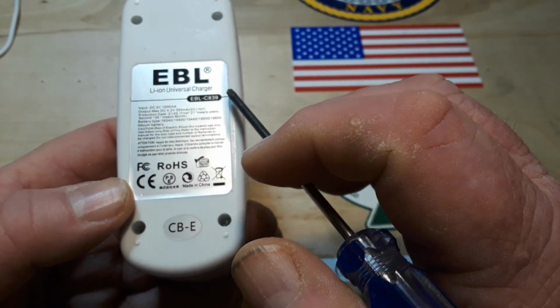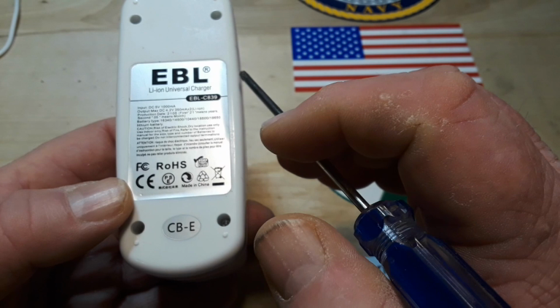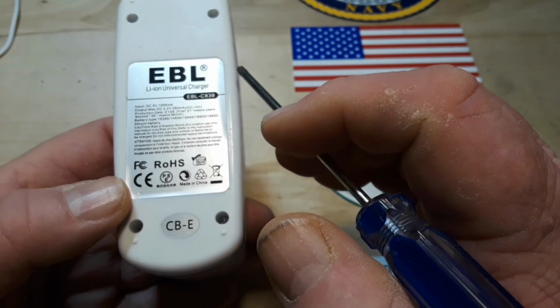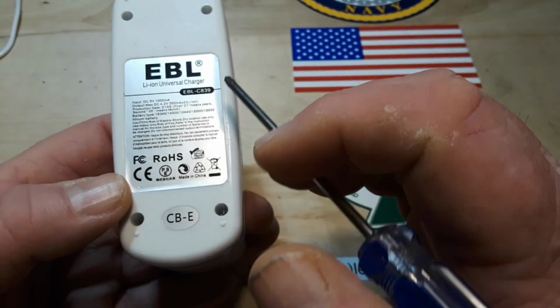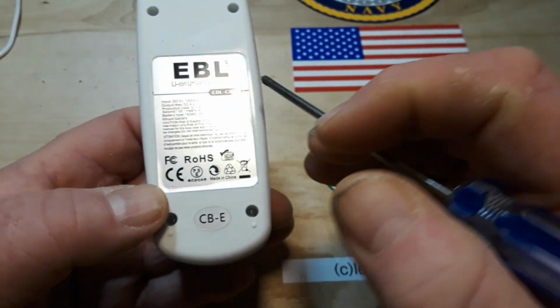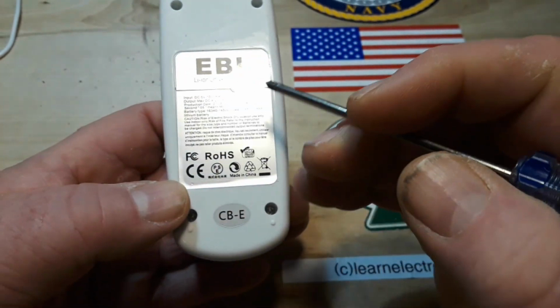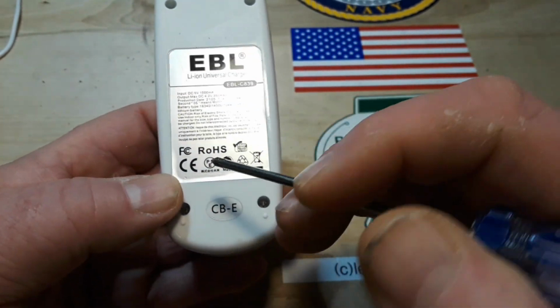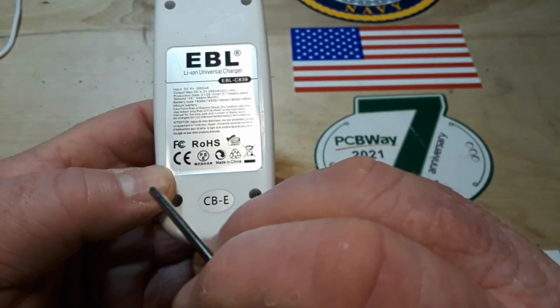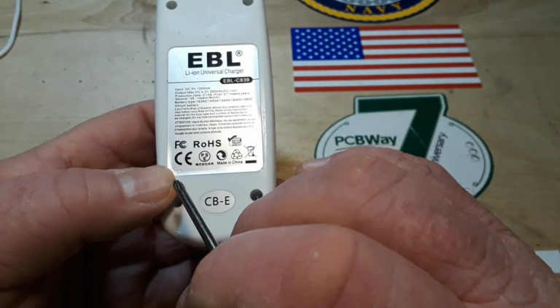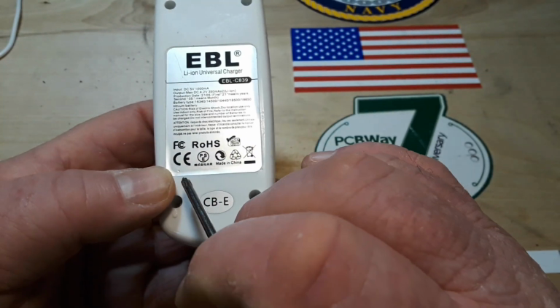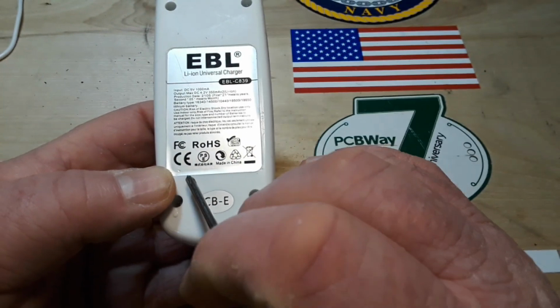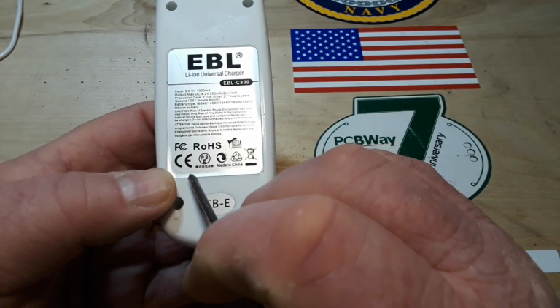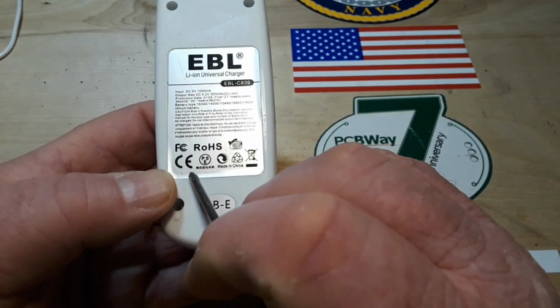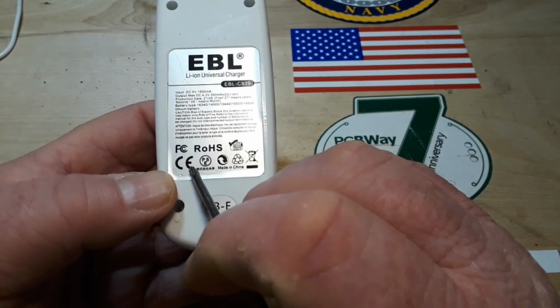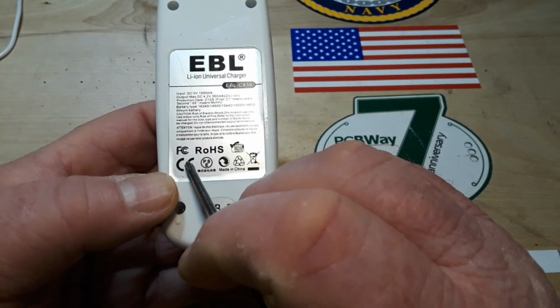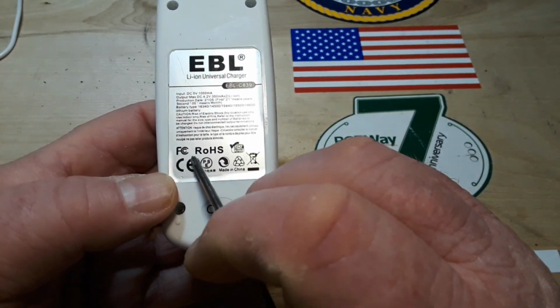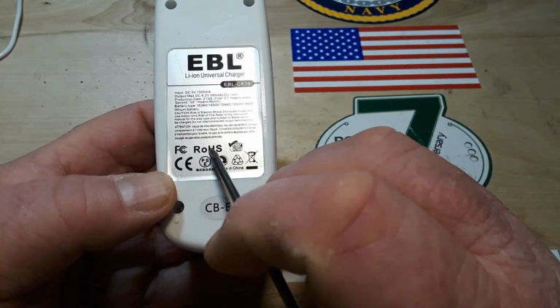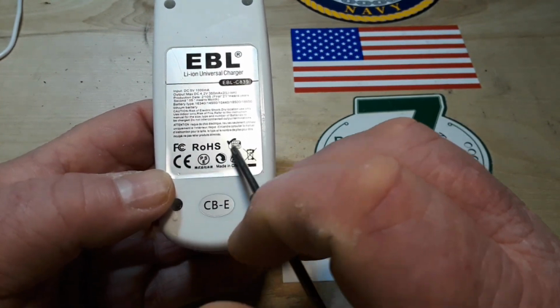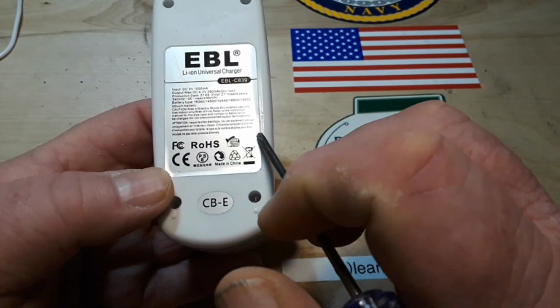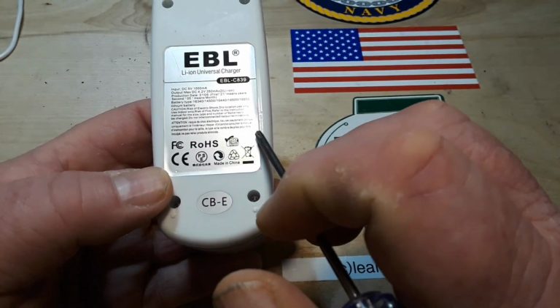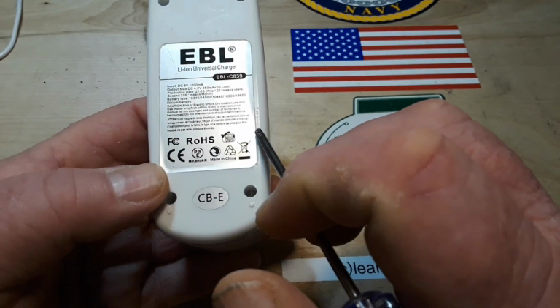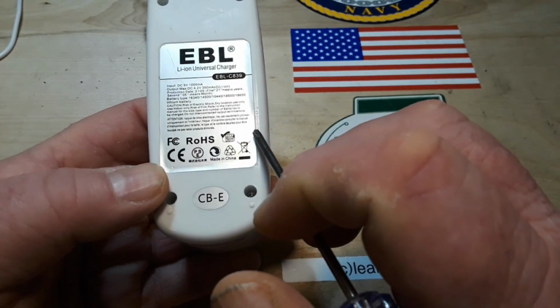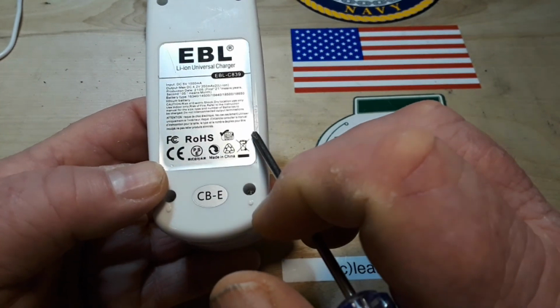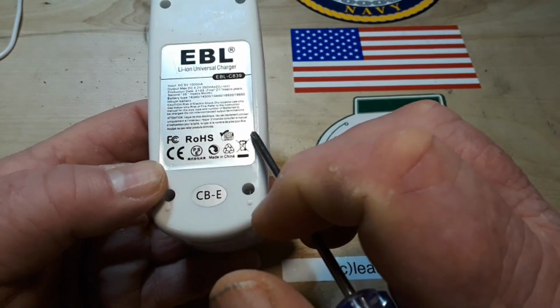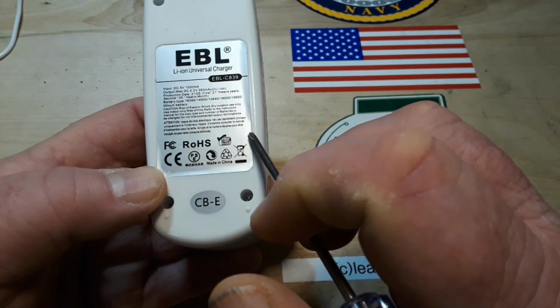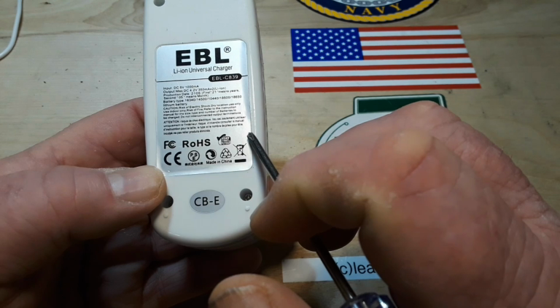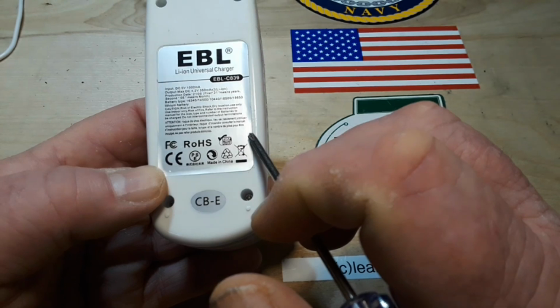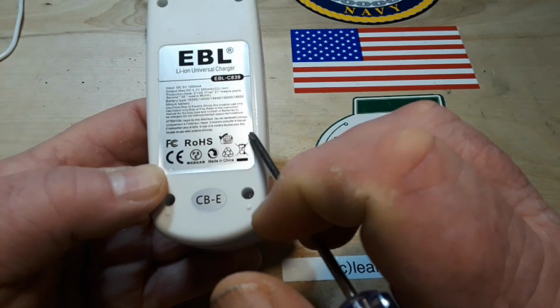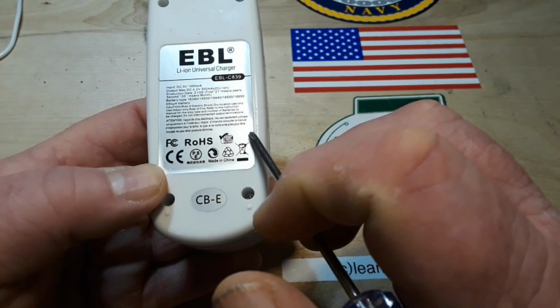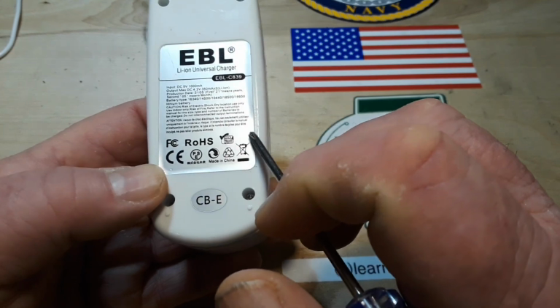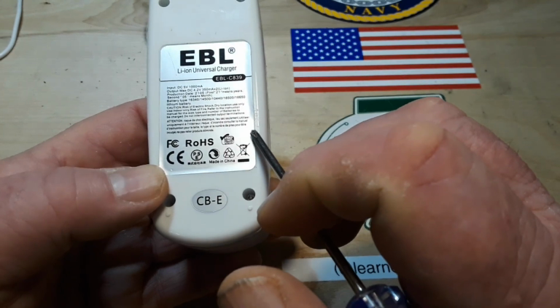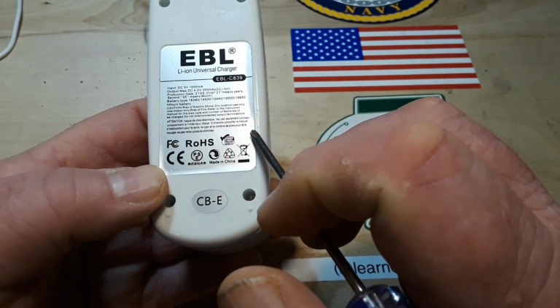You can see the specifications here — no Underwriters Laboratories listing, of course.